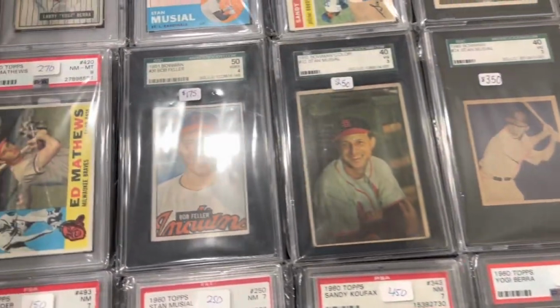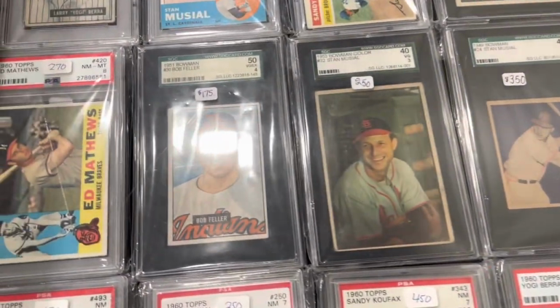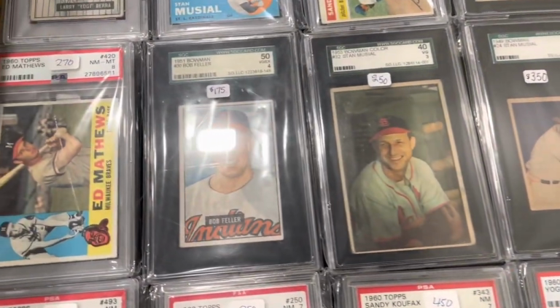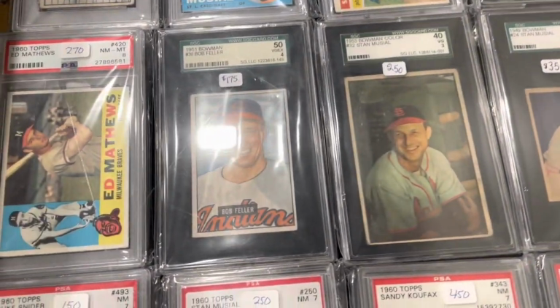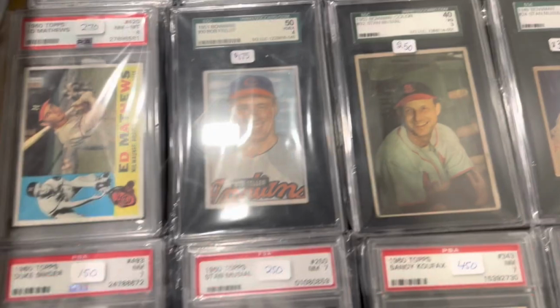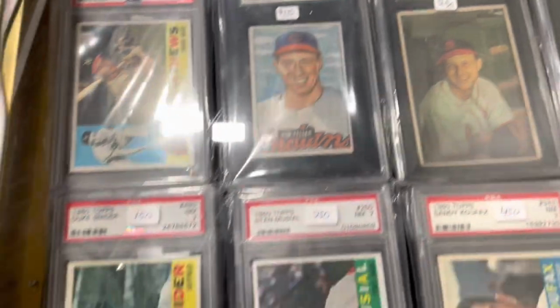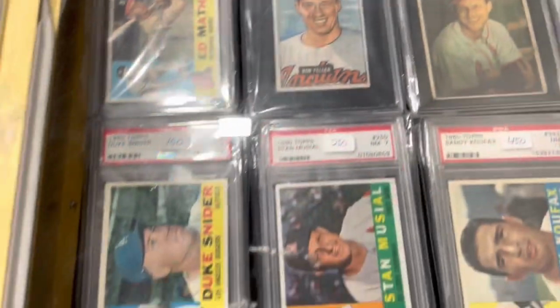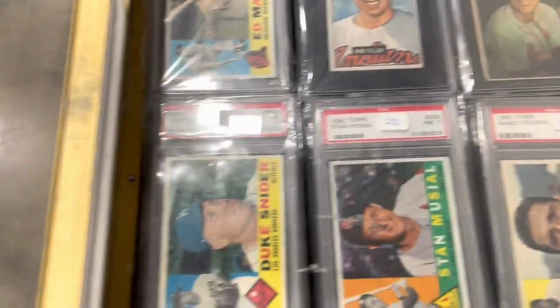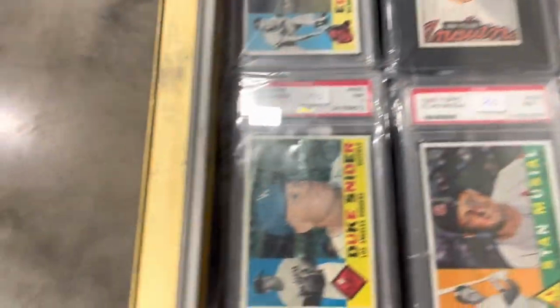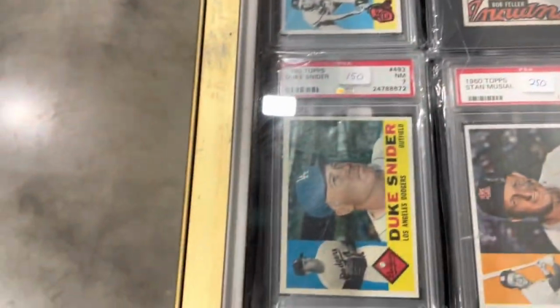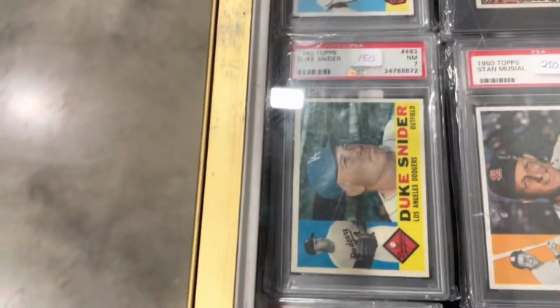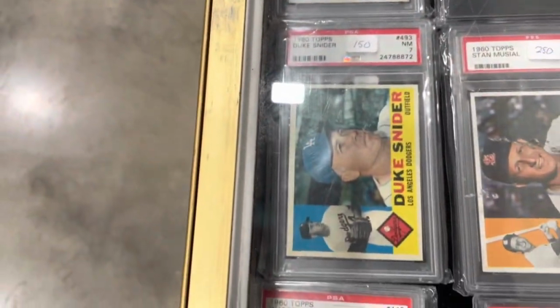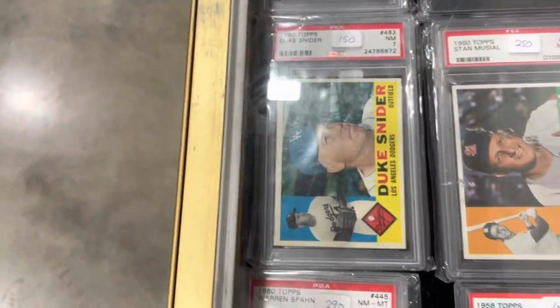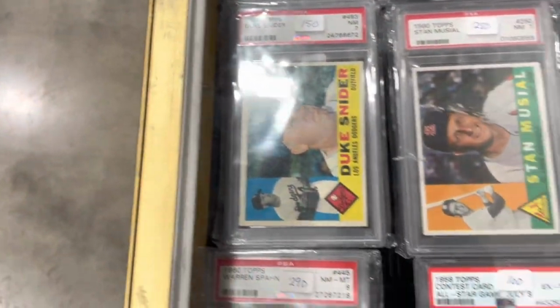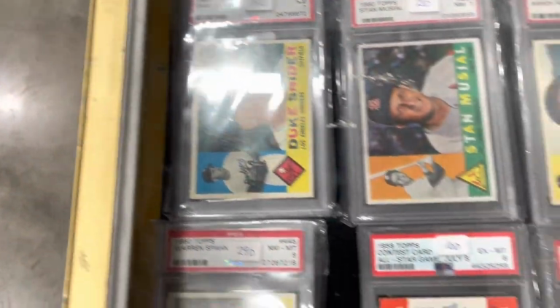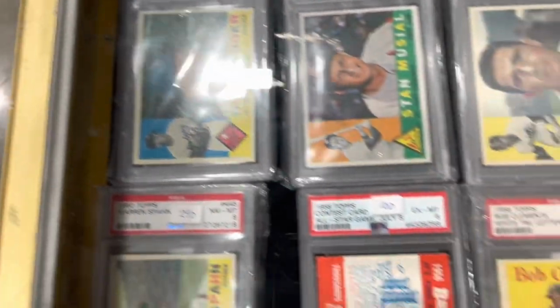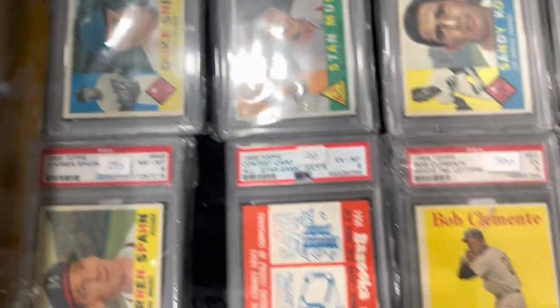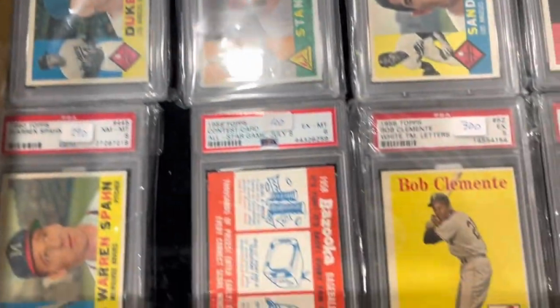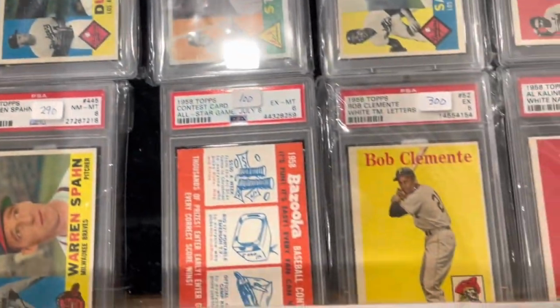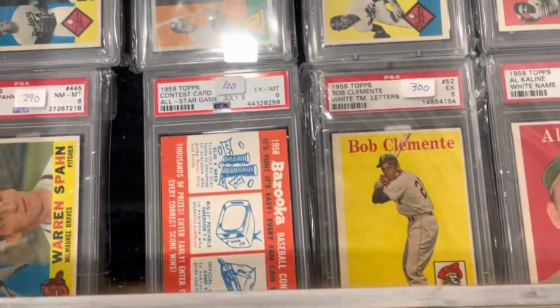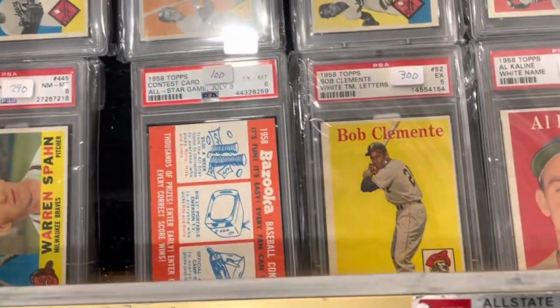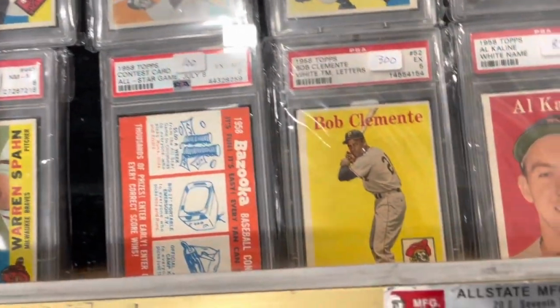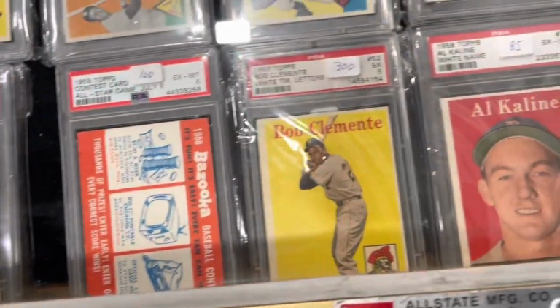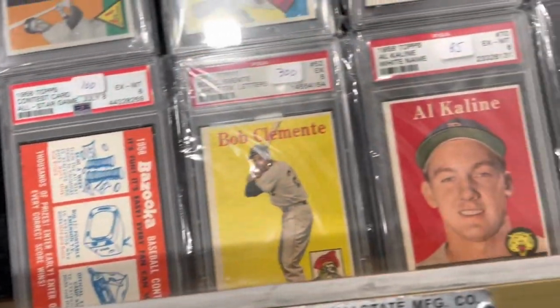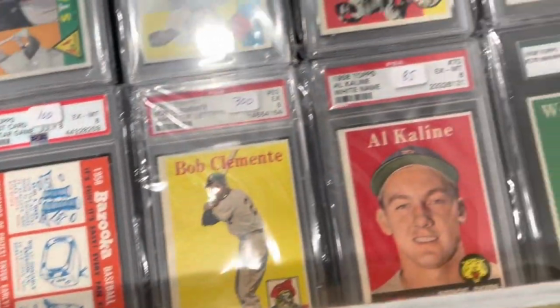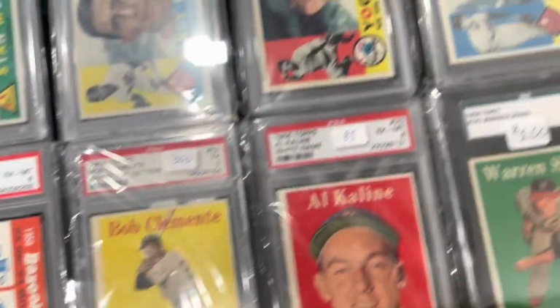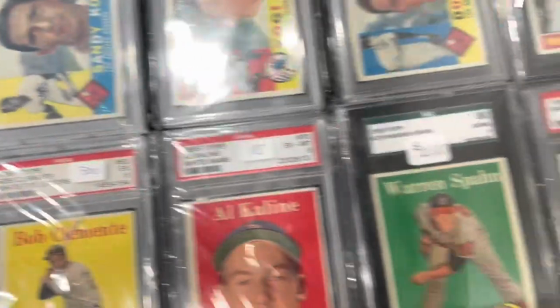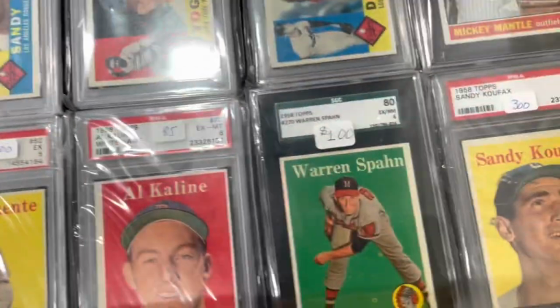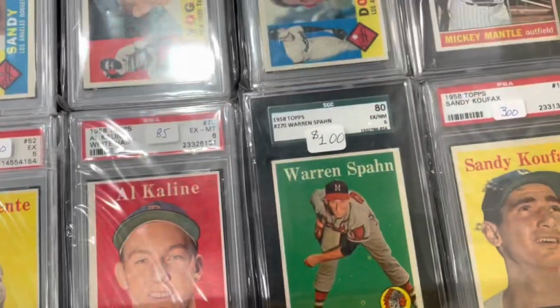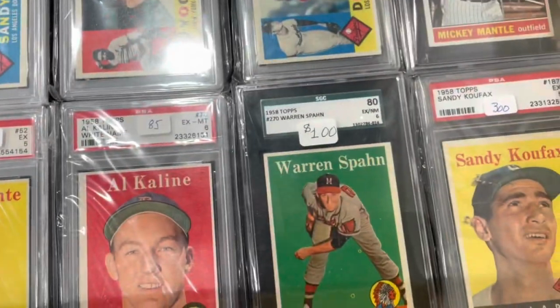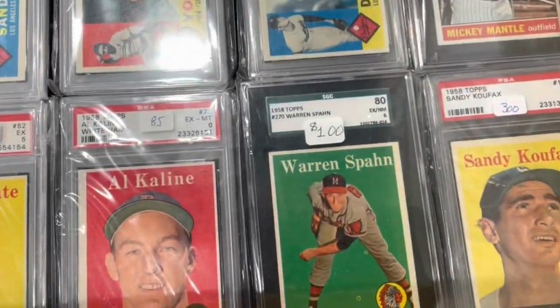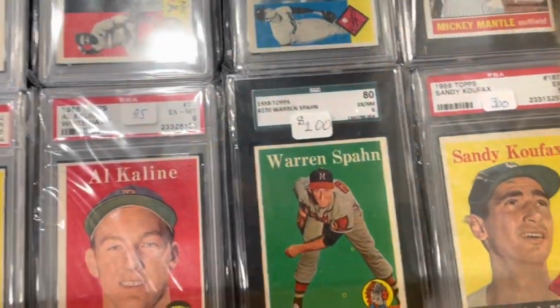You've got Stan Musial, Duke Snider, Roberto Clemente, Ernie Banks — just incredible vintage baseball names.